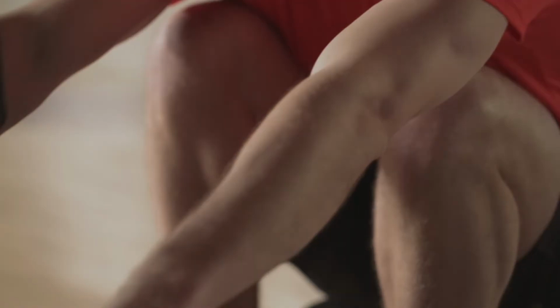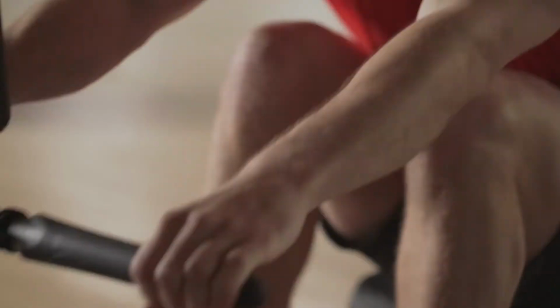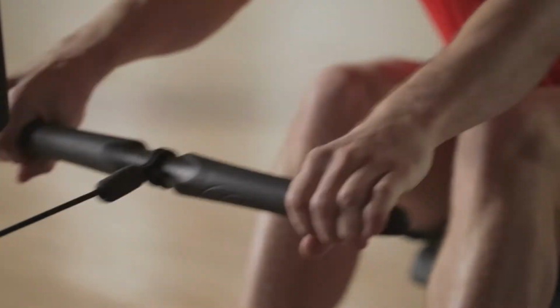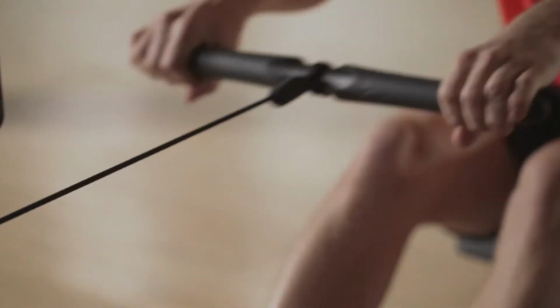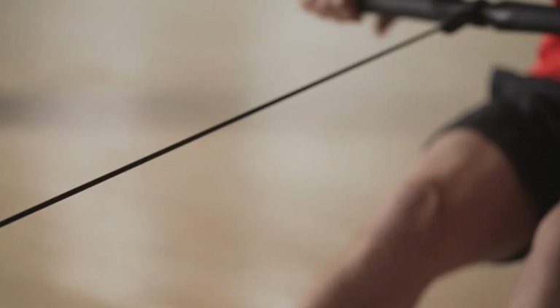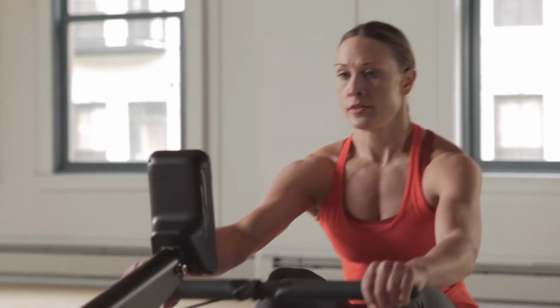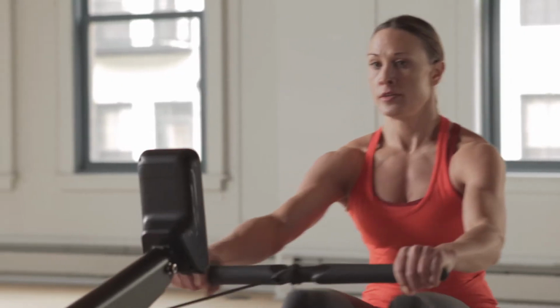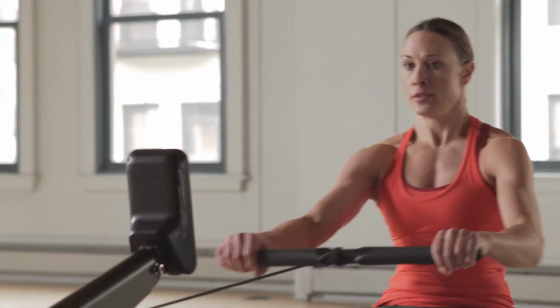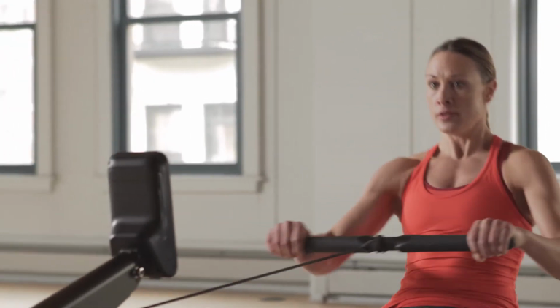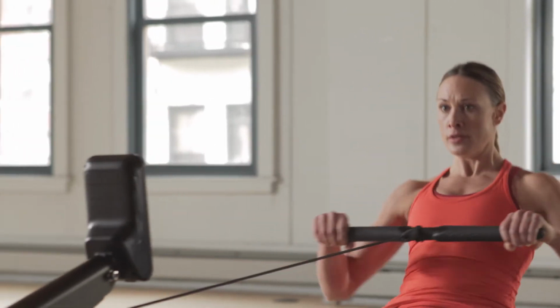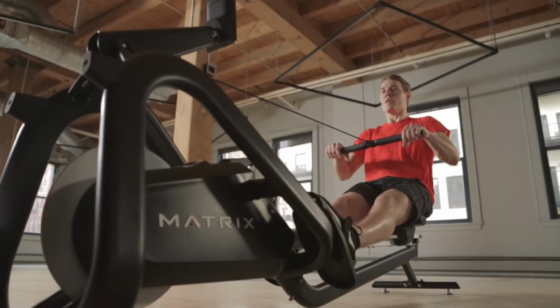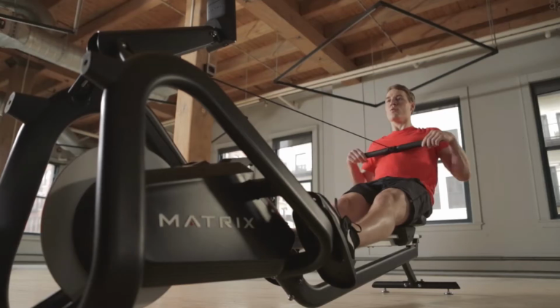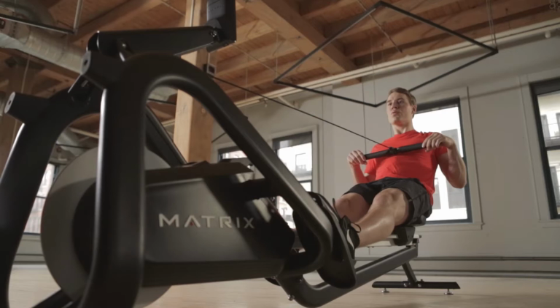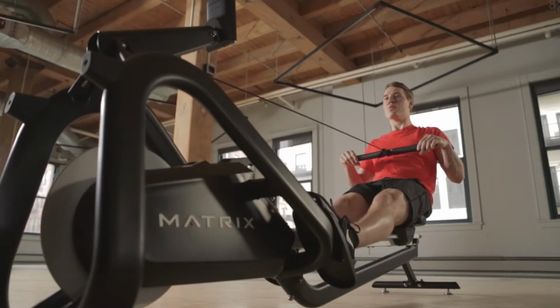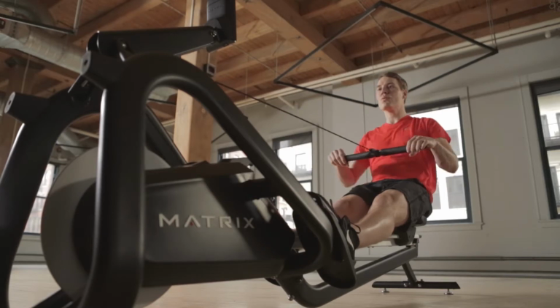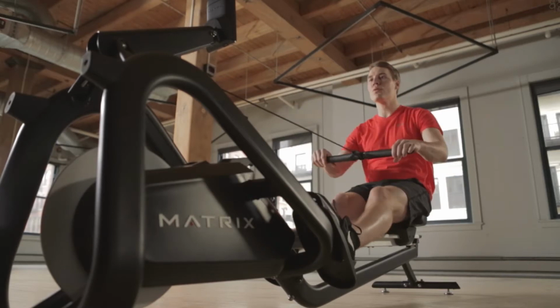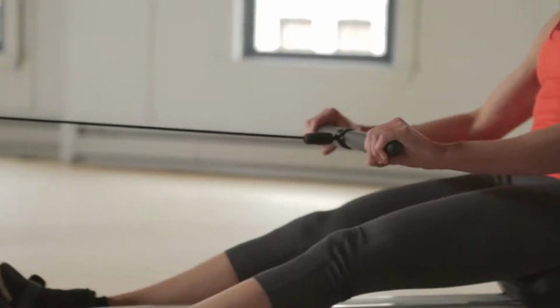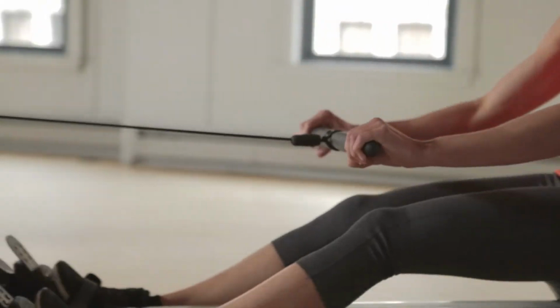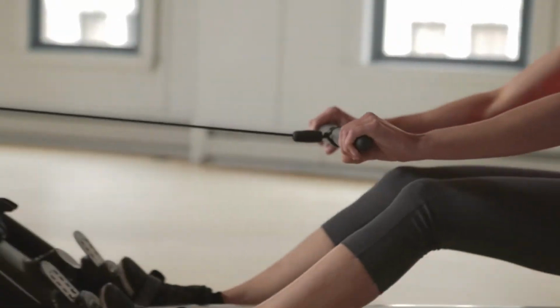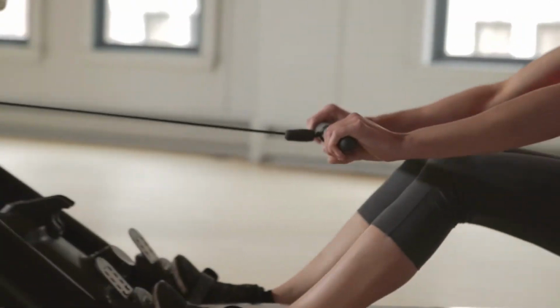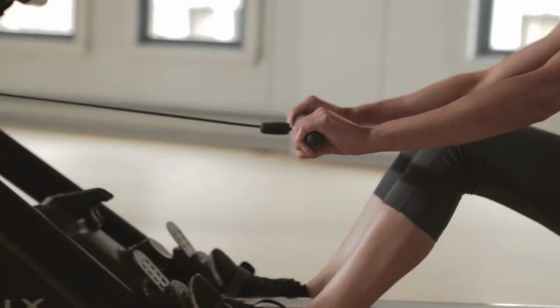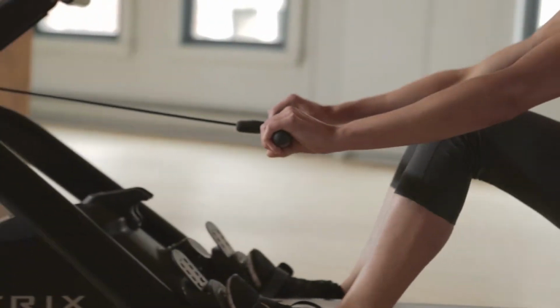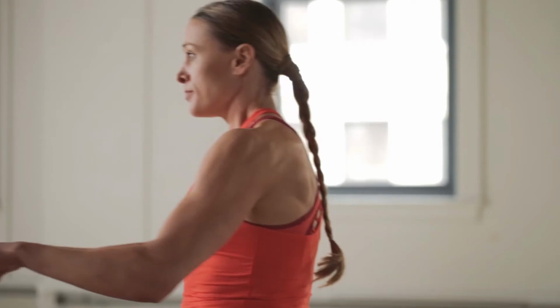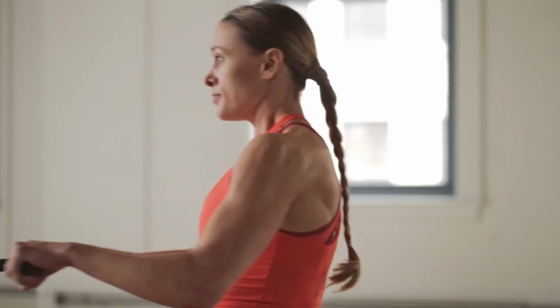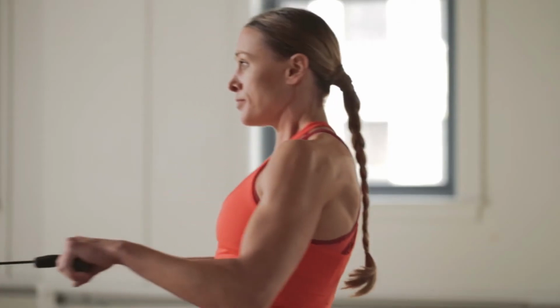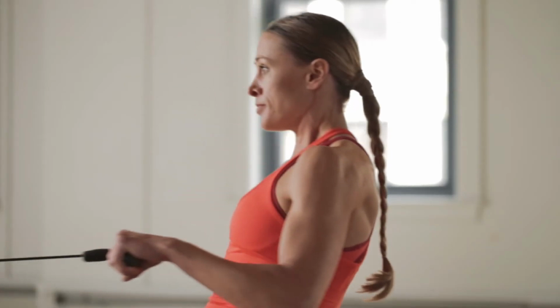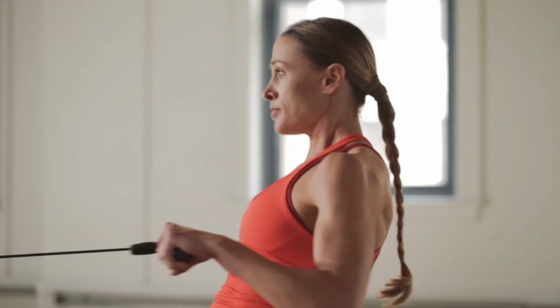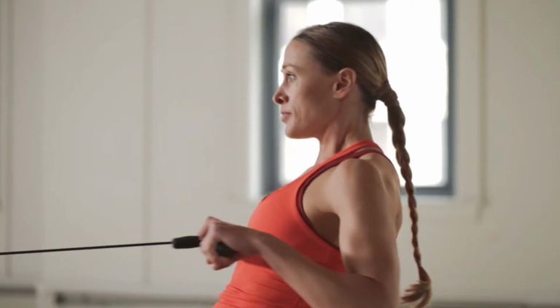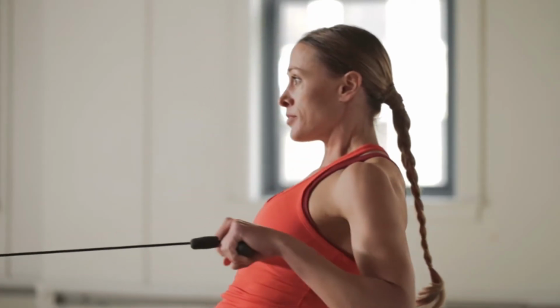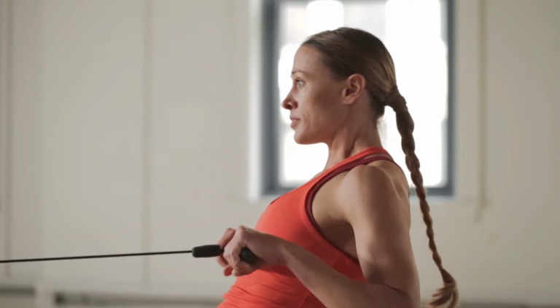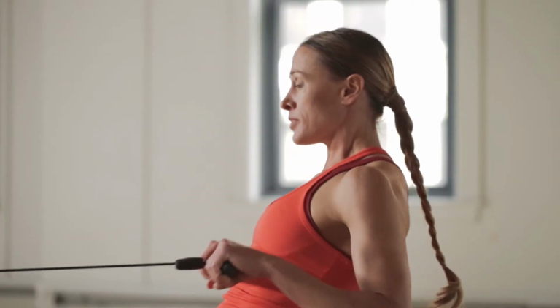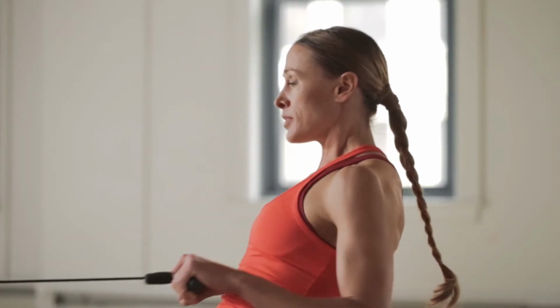Give your members the finest rowing experience out of the water.